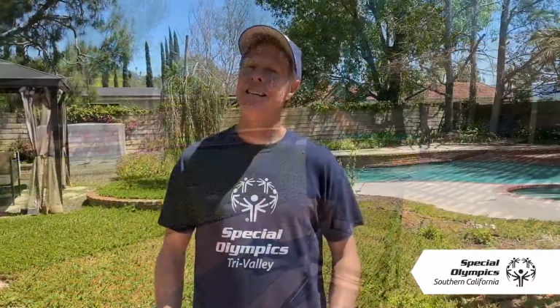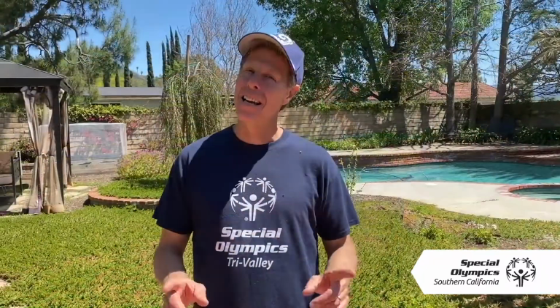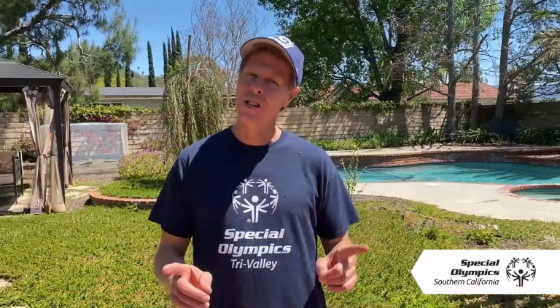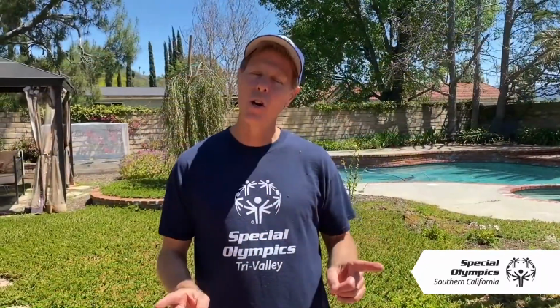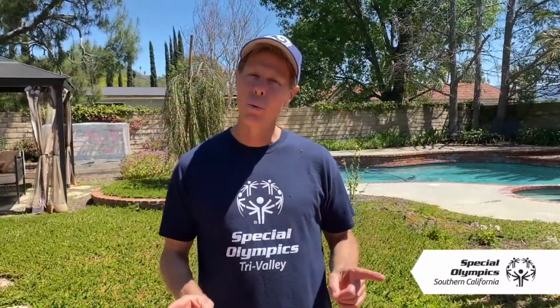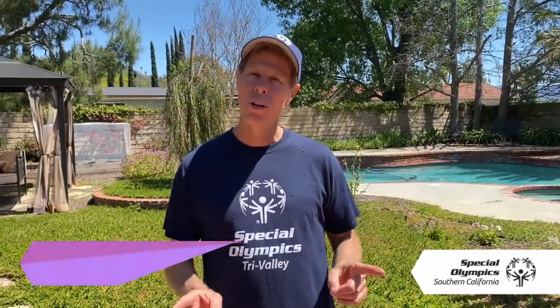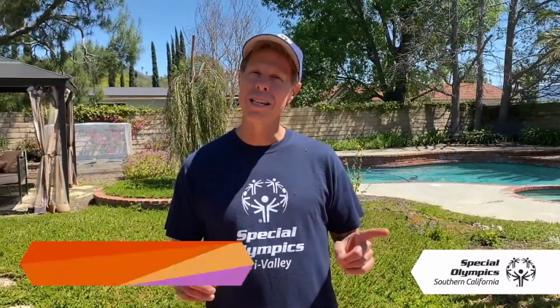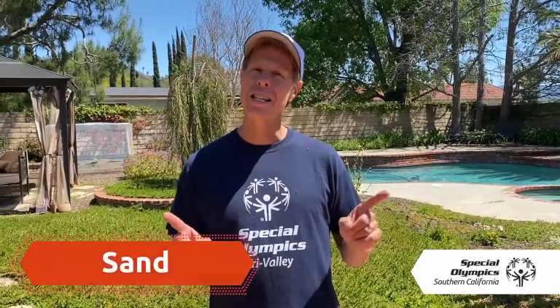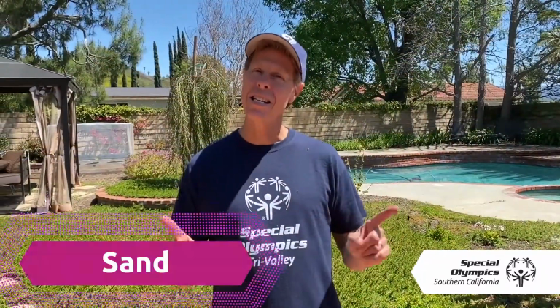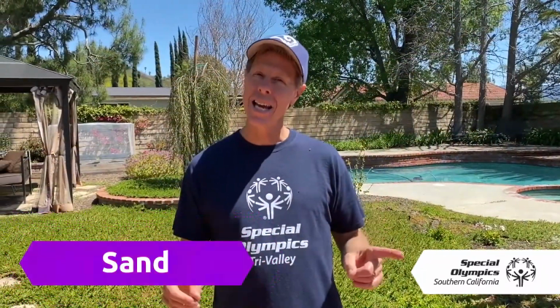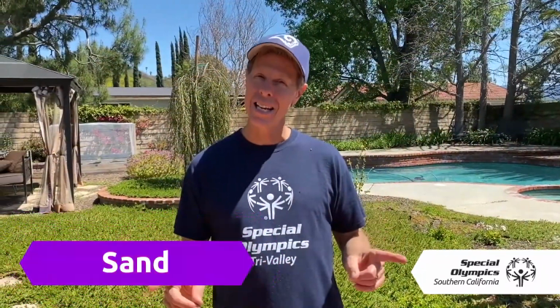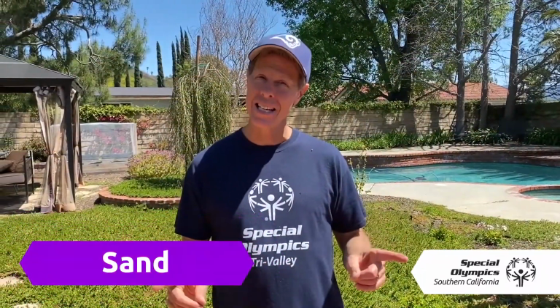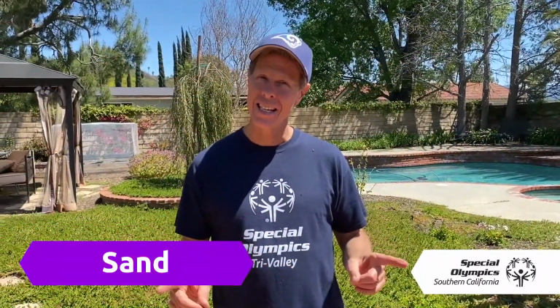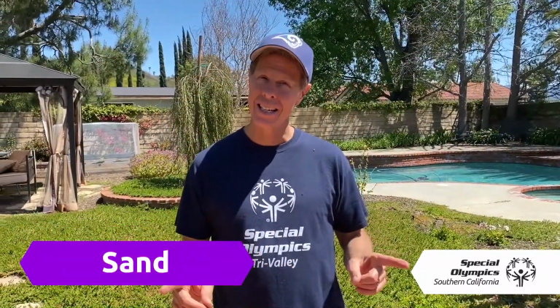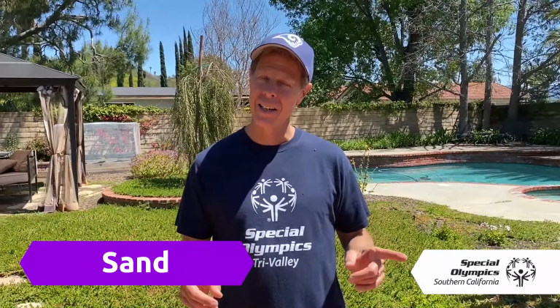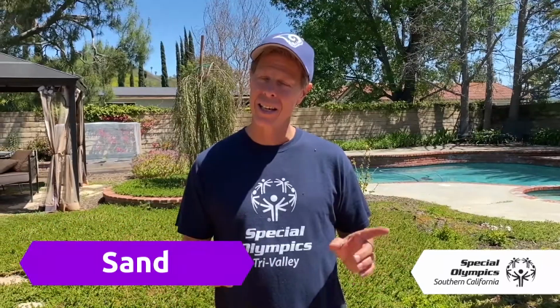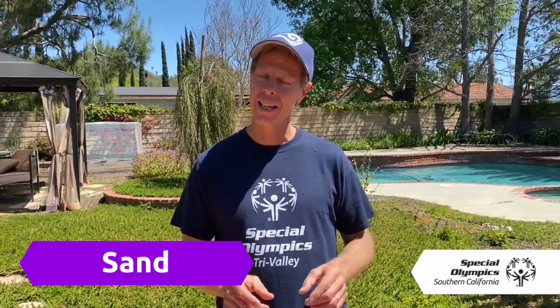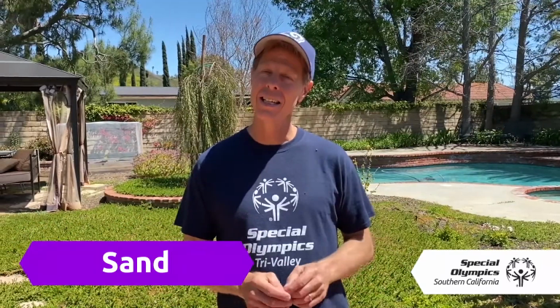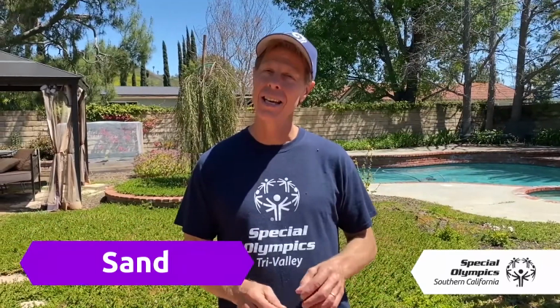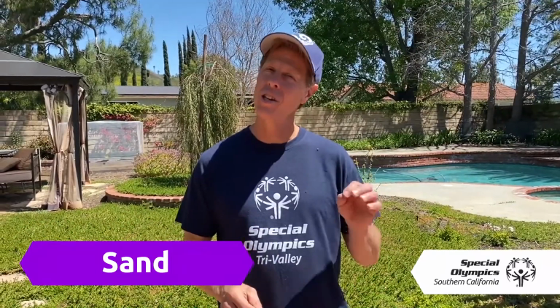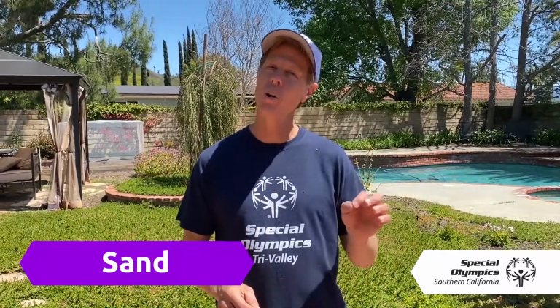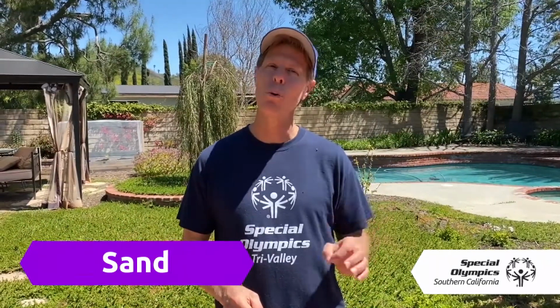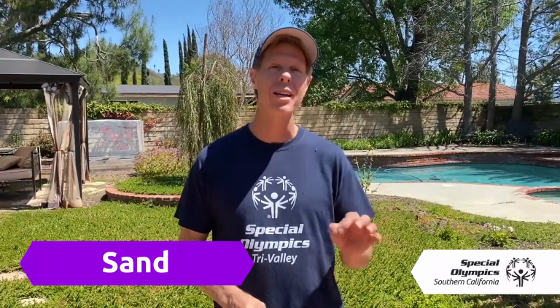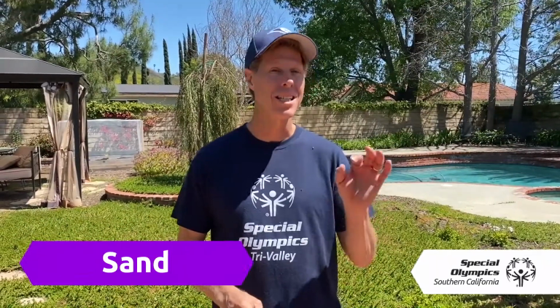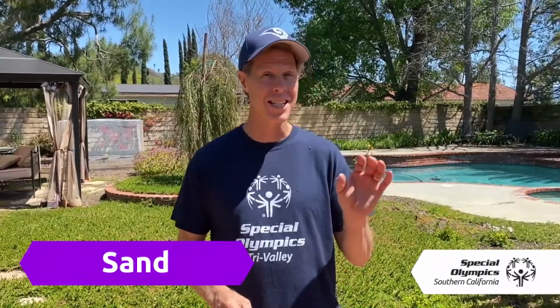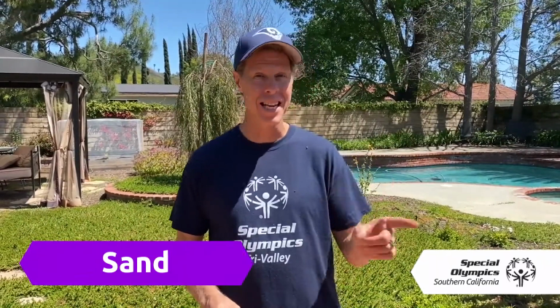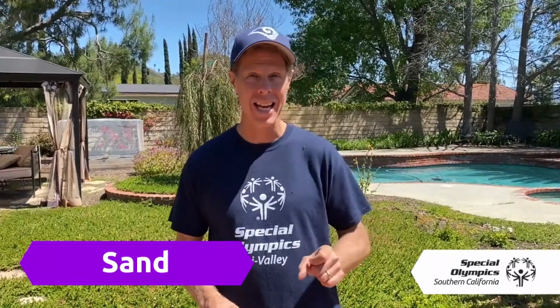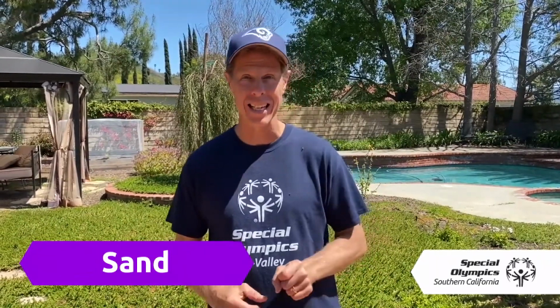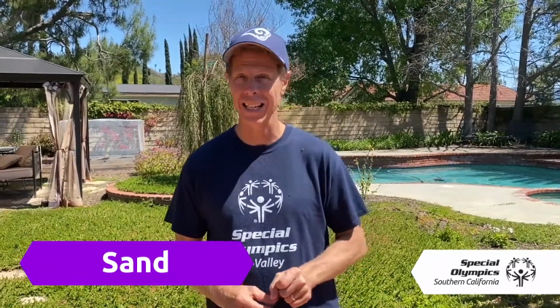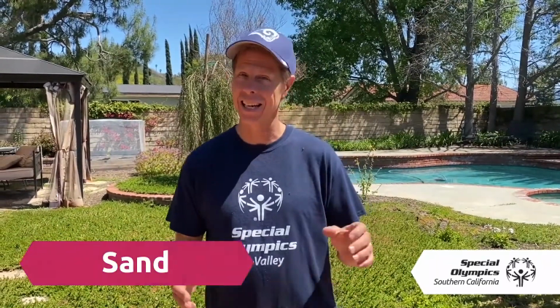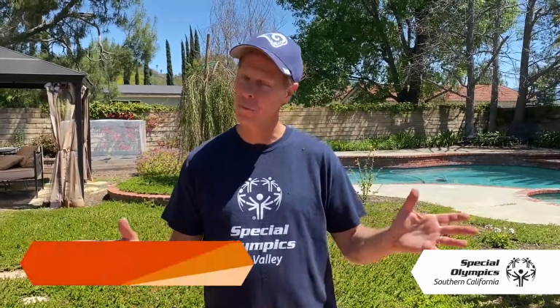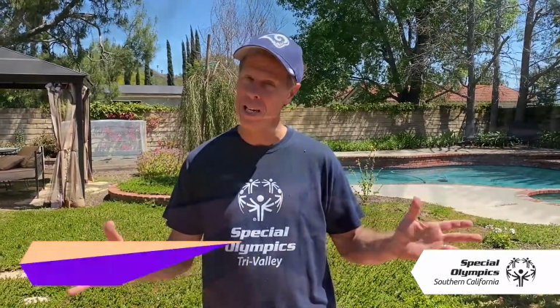Today's code word is sand — like at the beach.